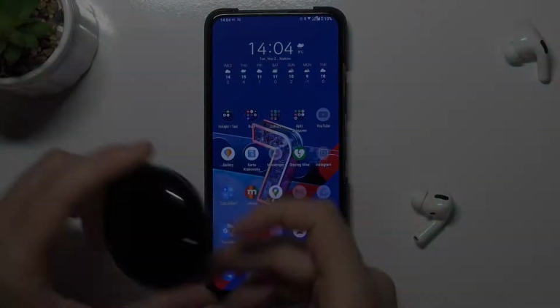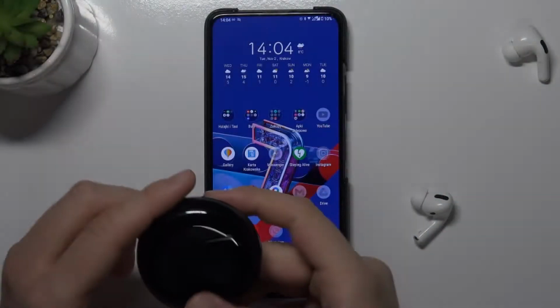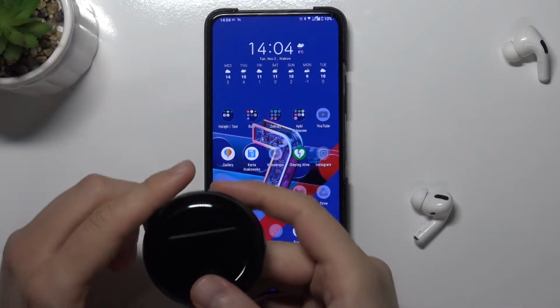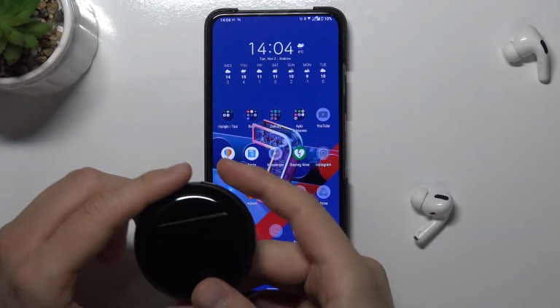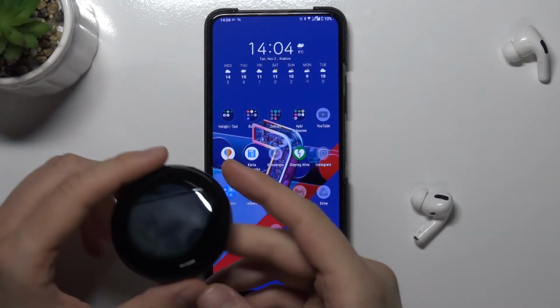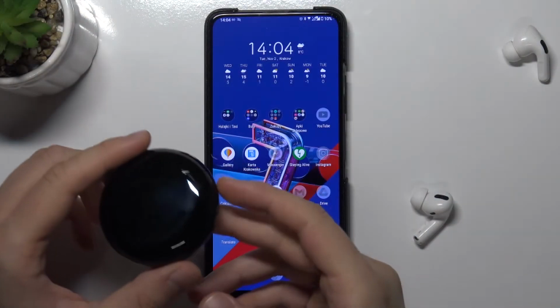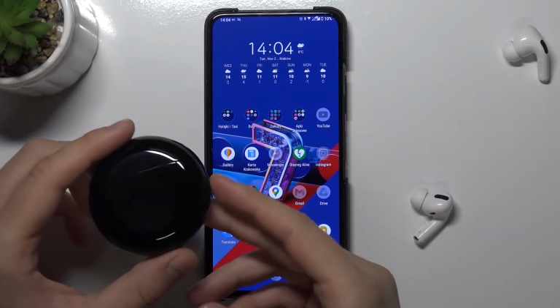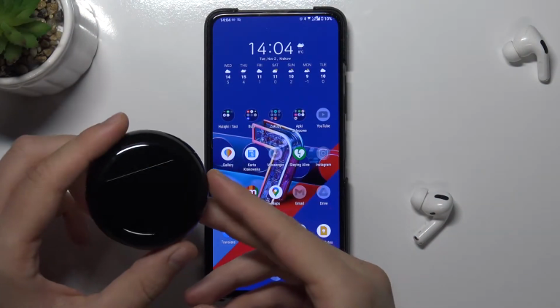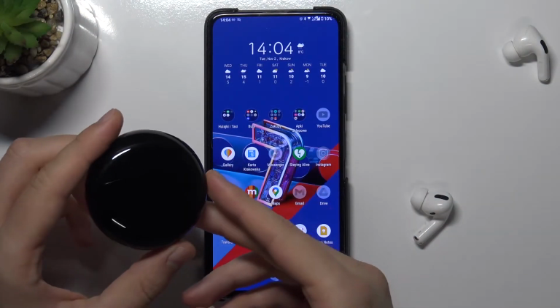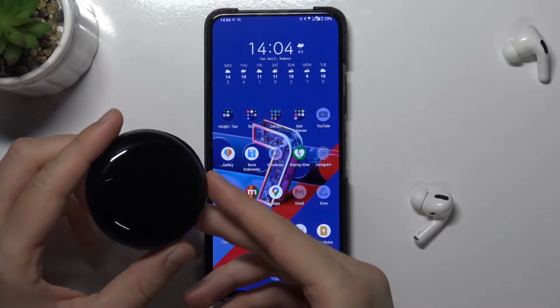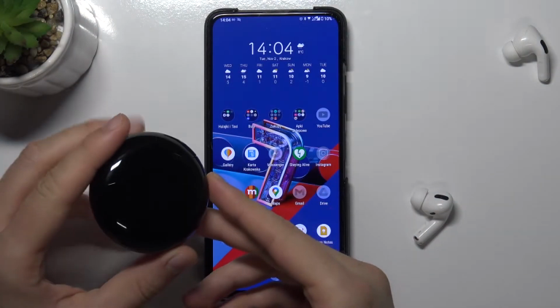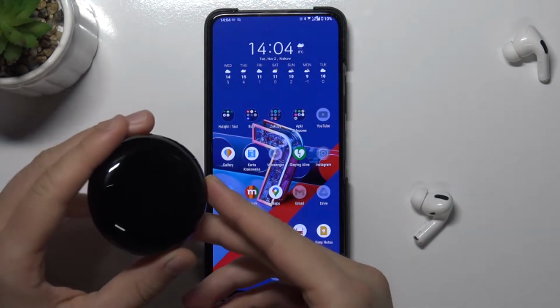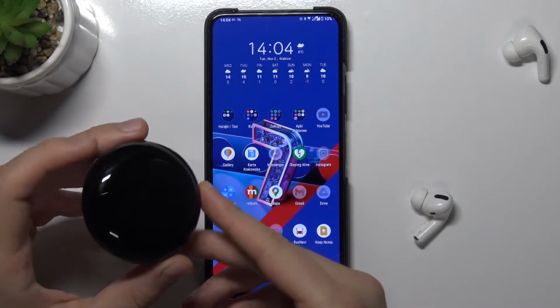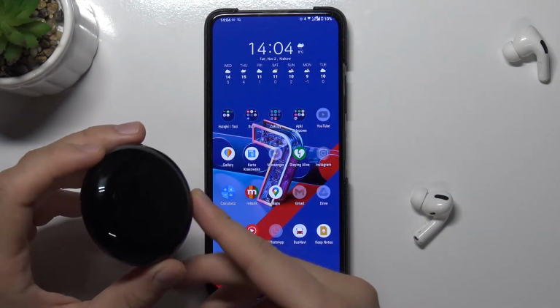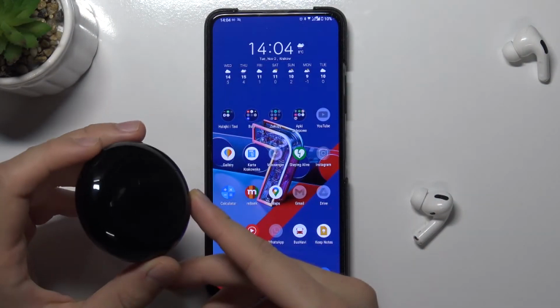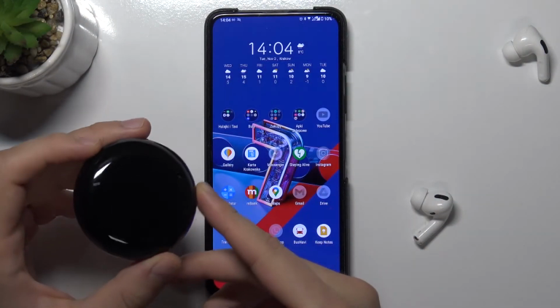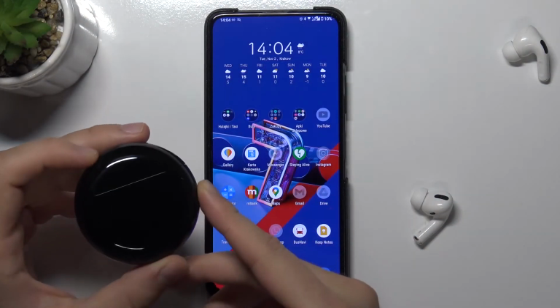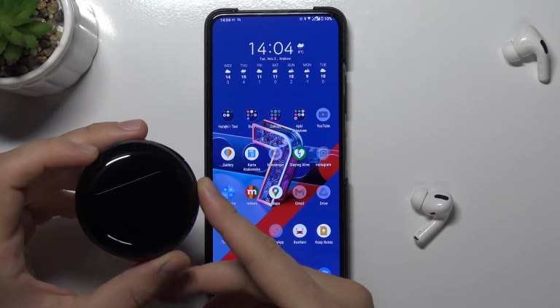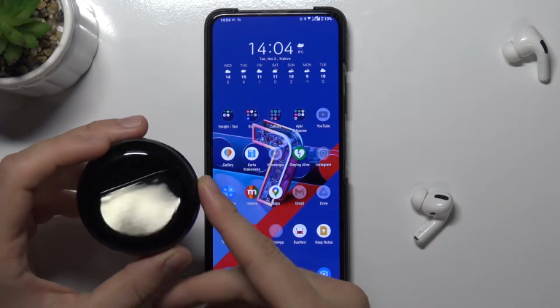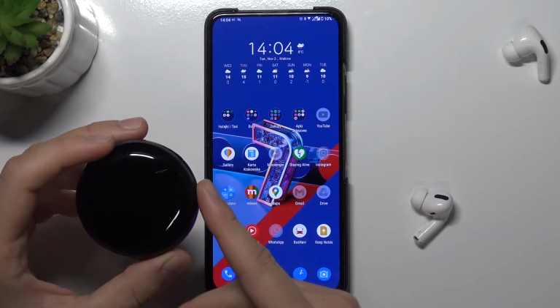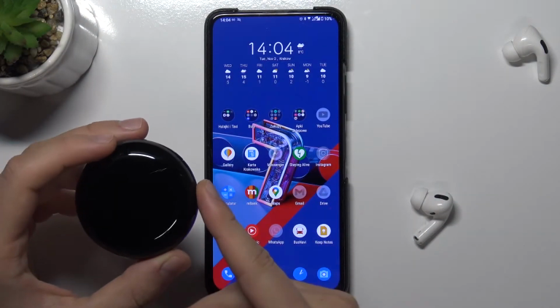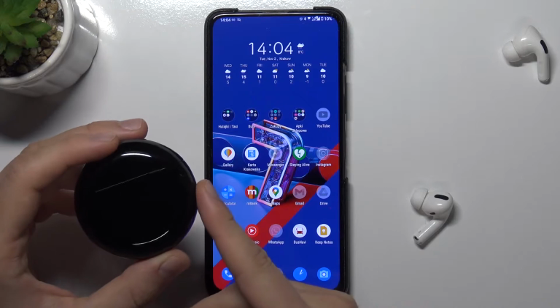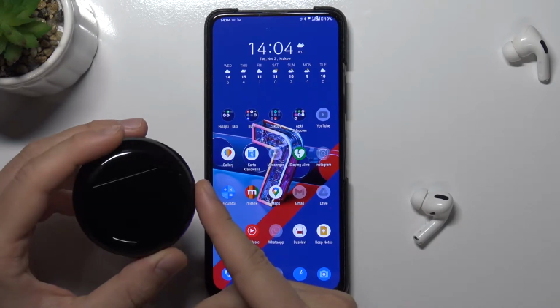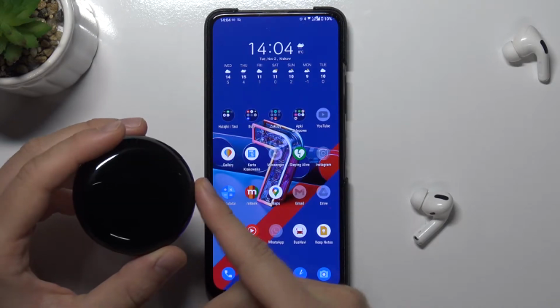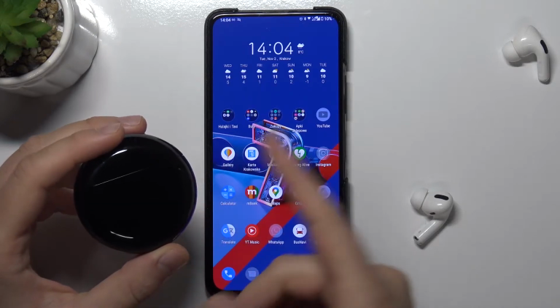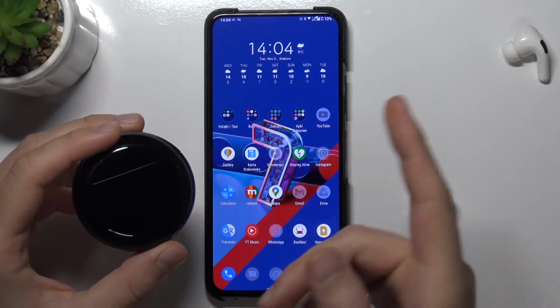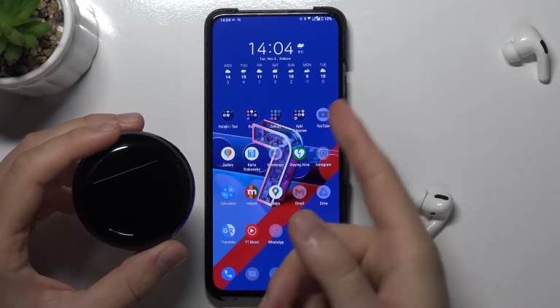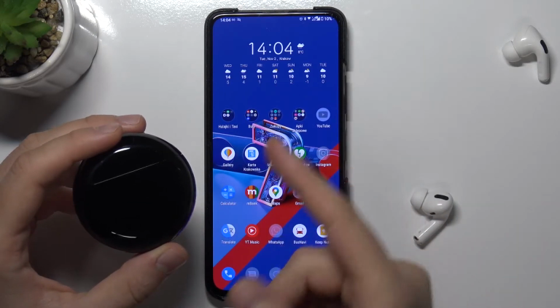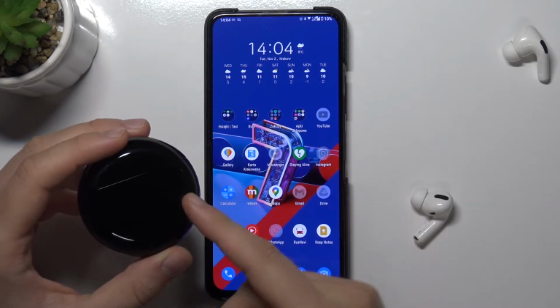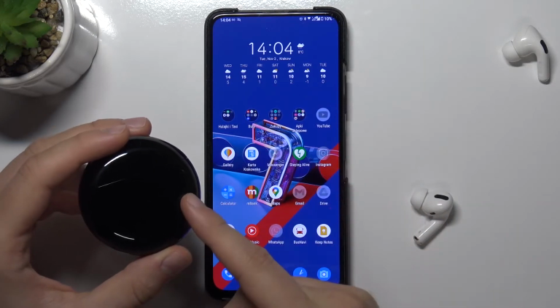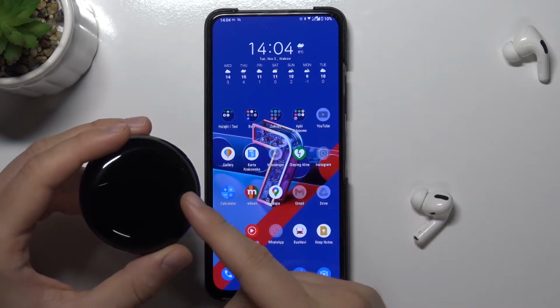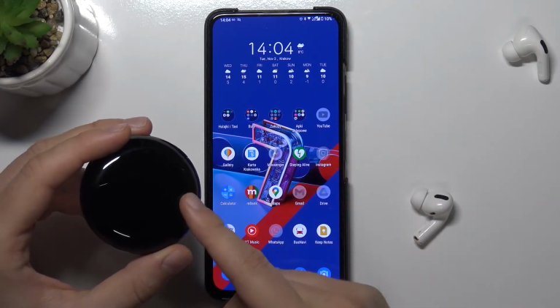Welcome. Today I am with Huawei FreeBuds 3 and I'll show you how to pair them with your Android smartphone.